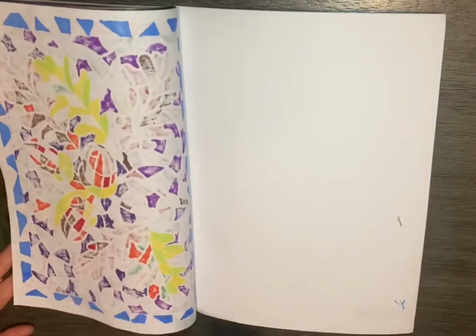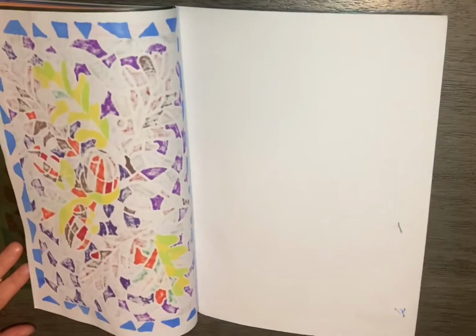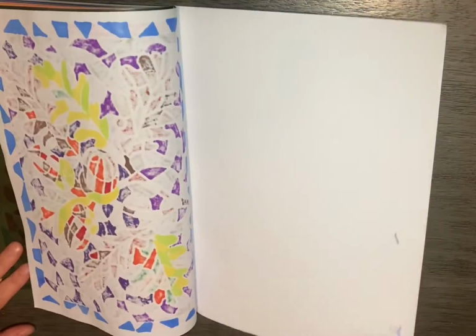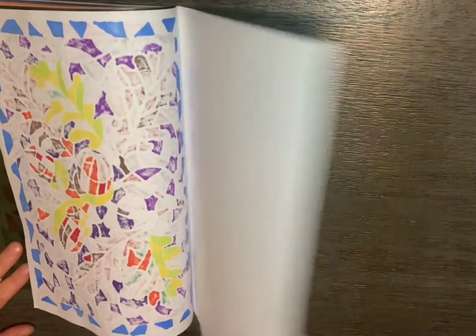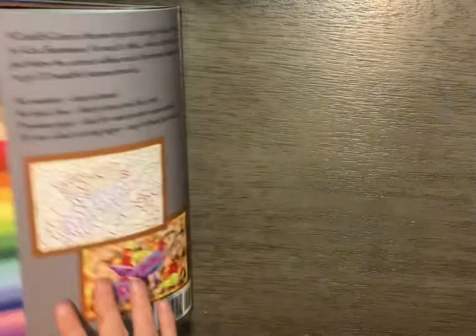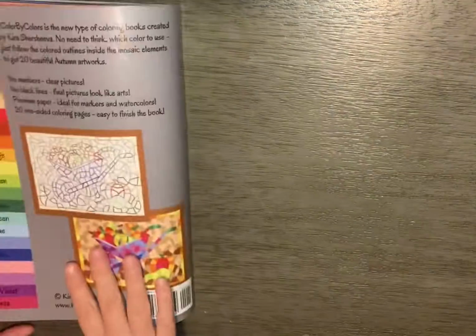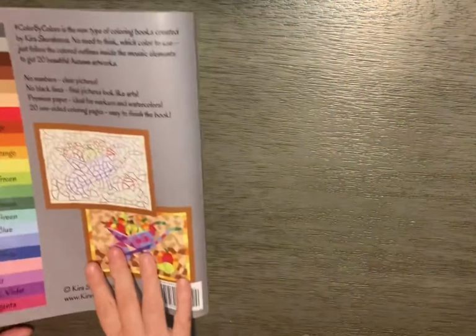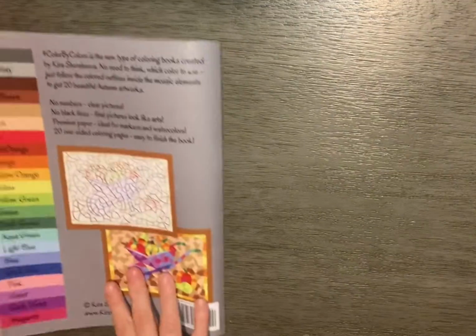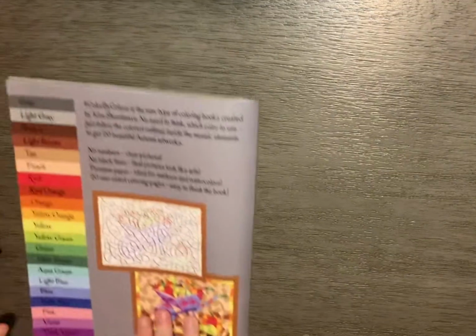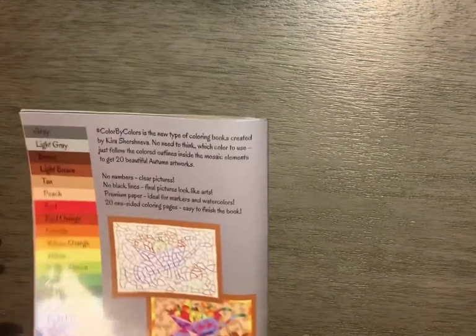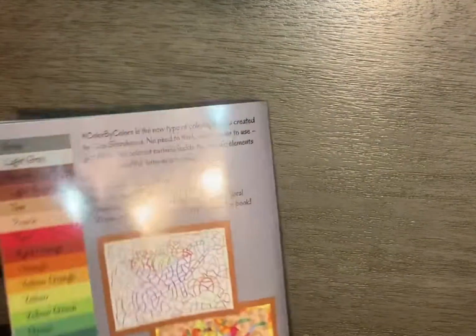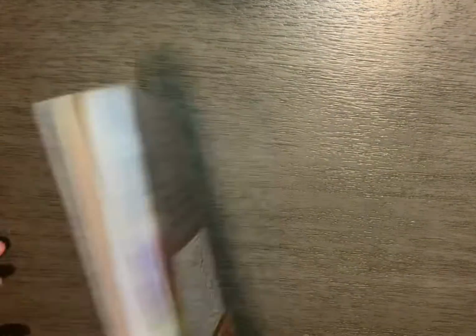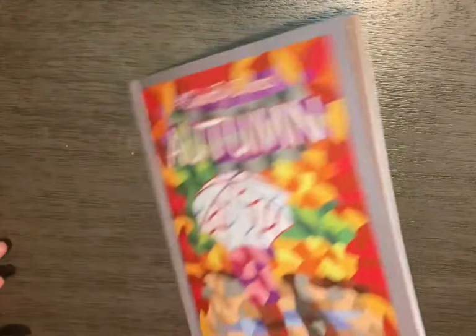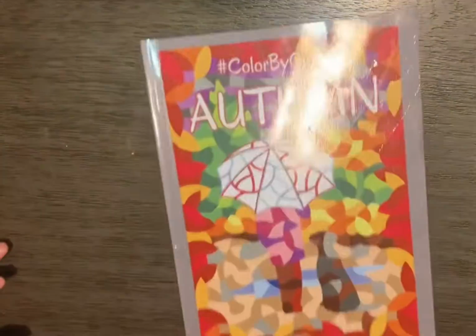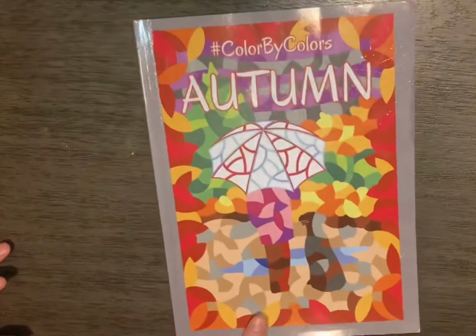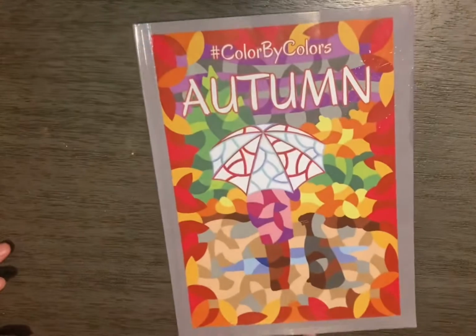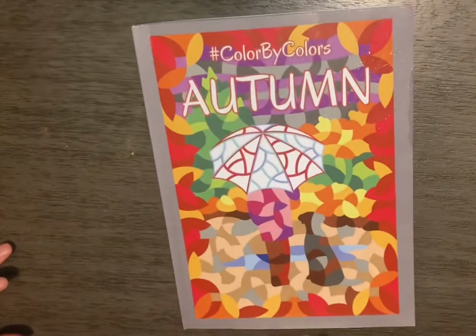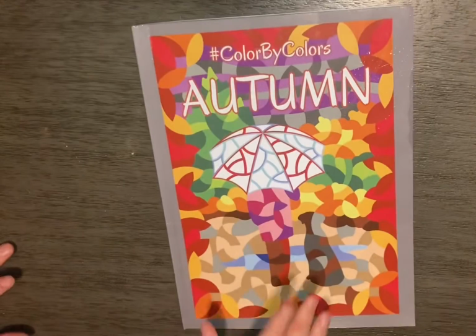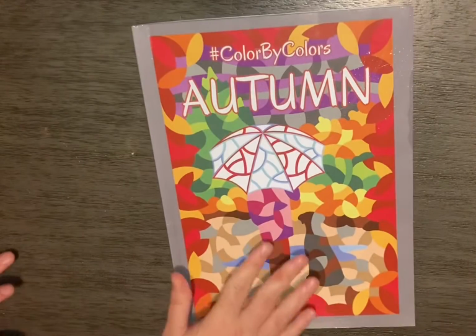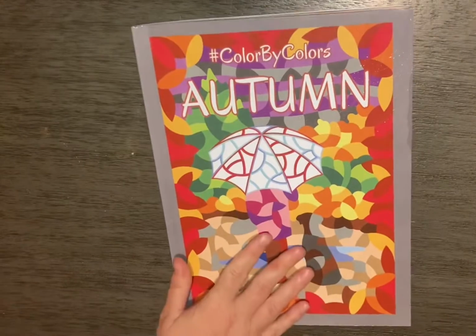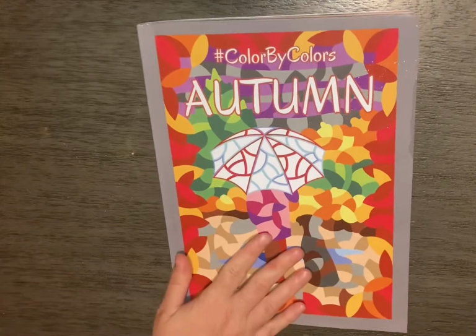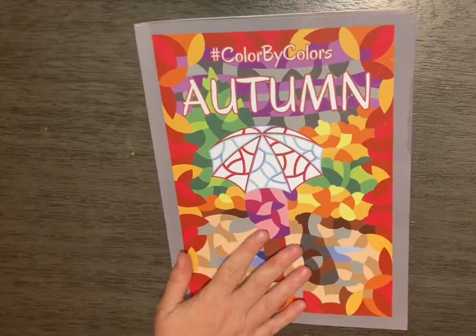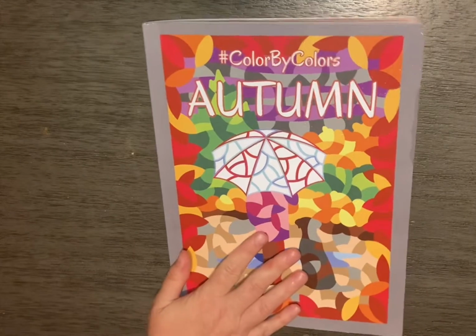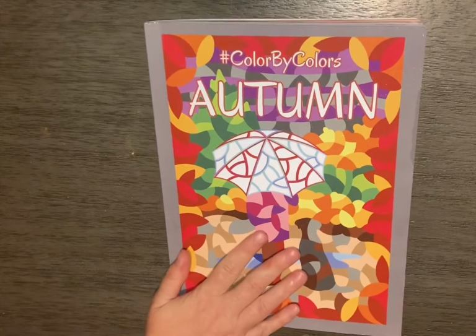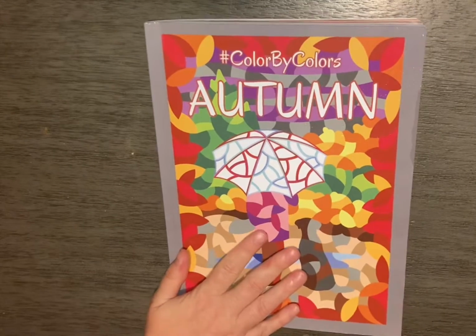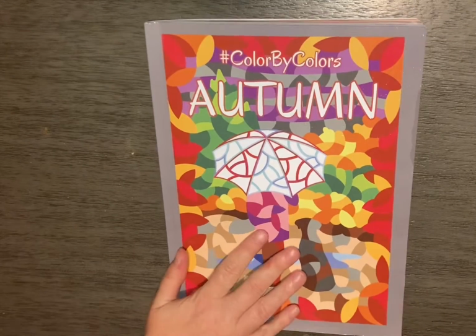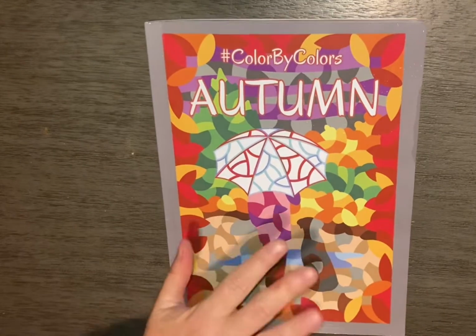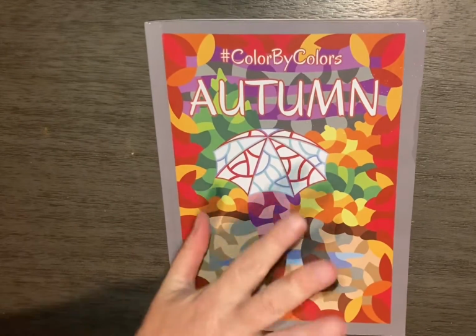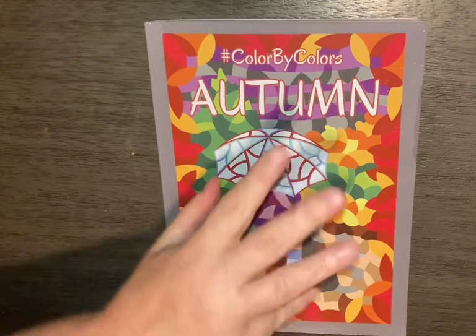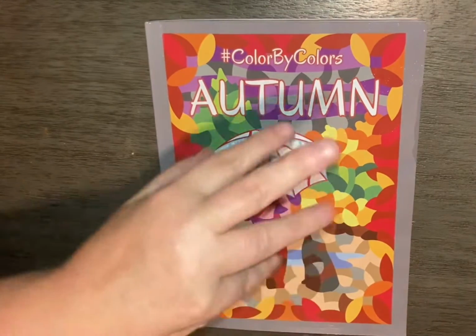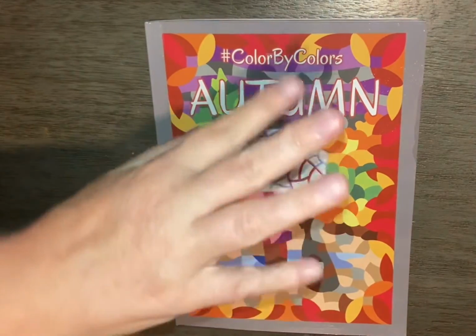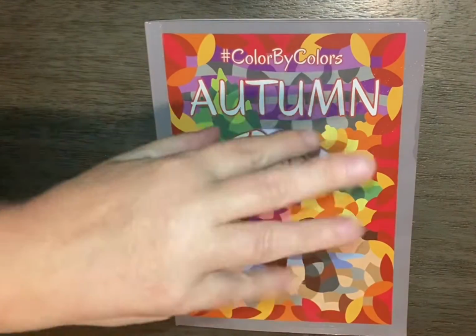And that does complete the book. So again, this was Color by Color's Autumn. Until next time, bye!